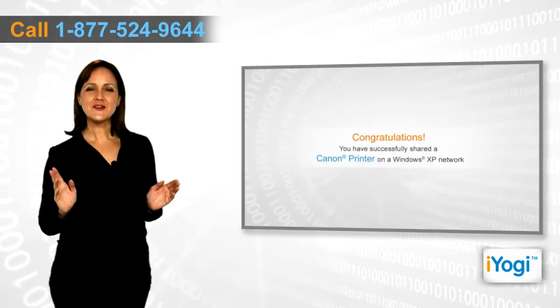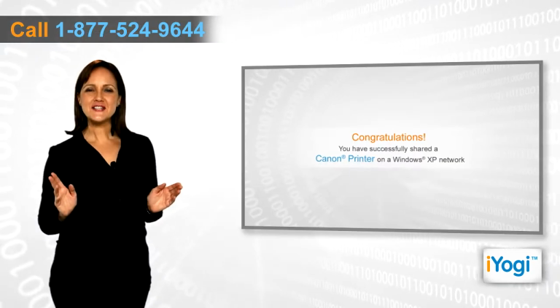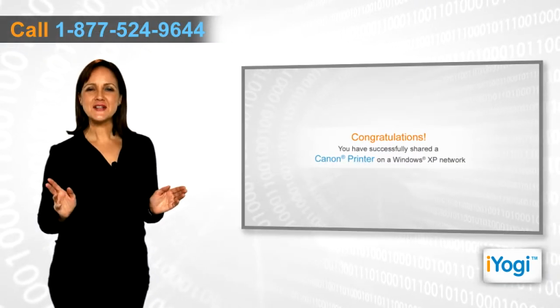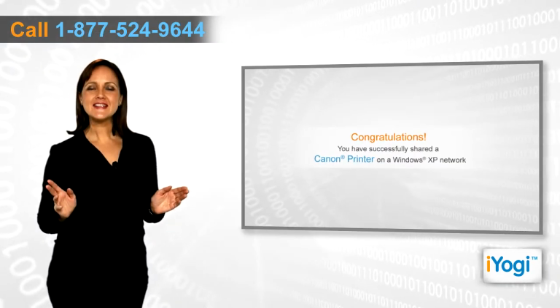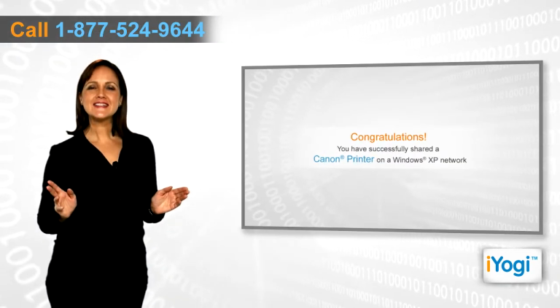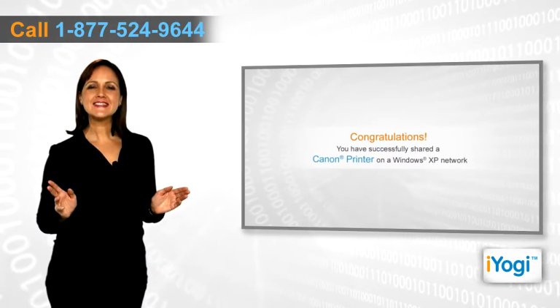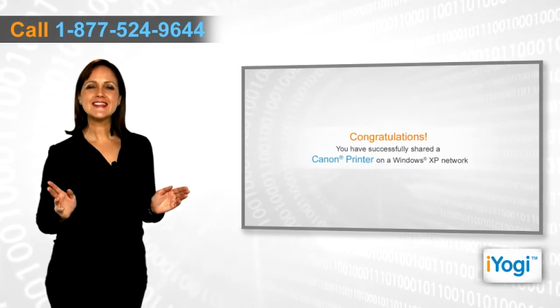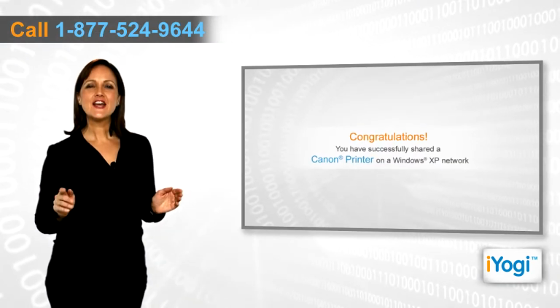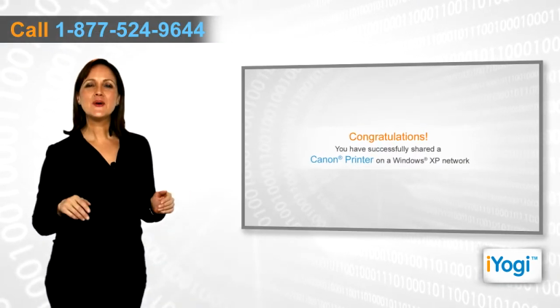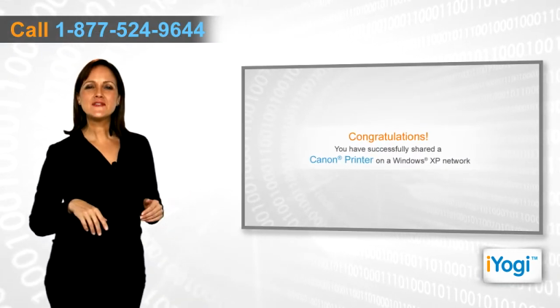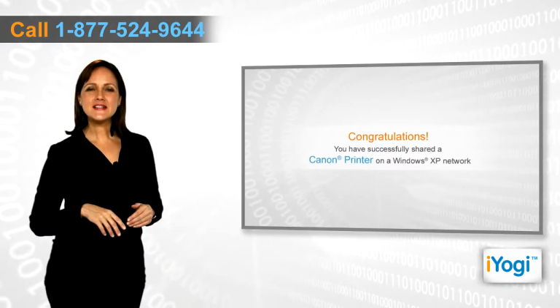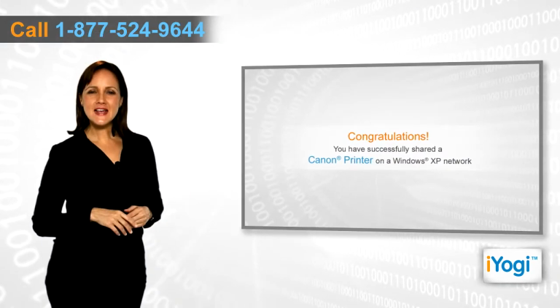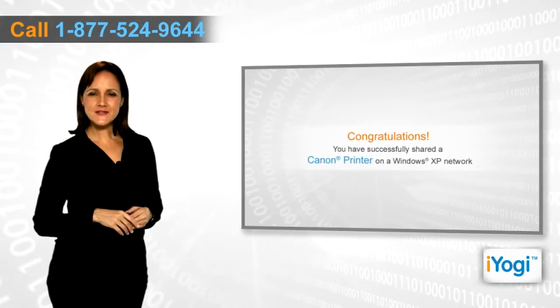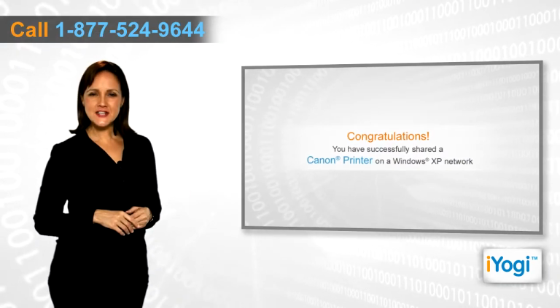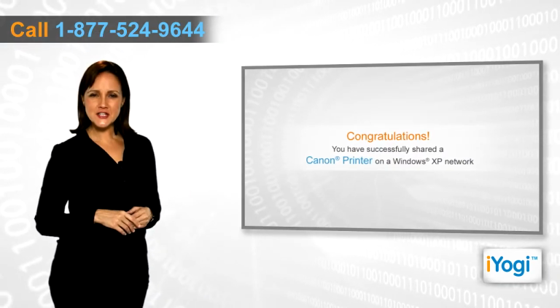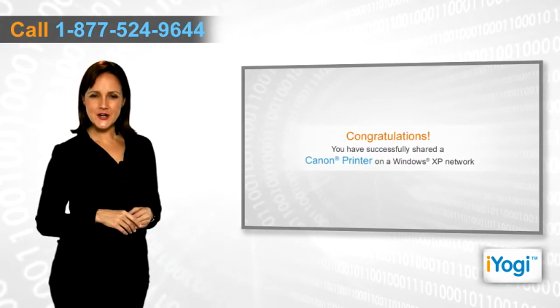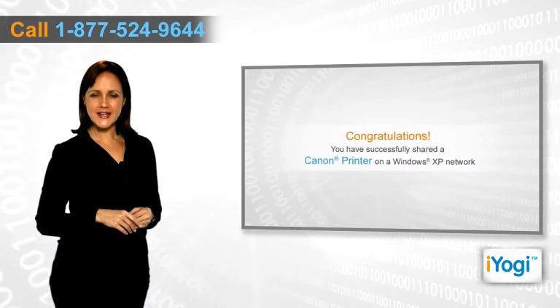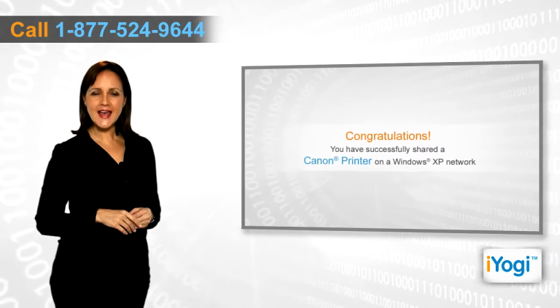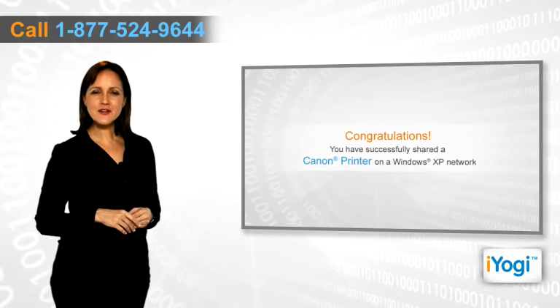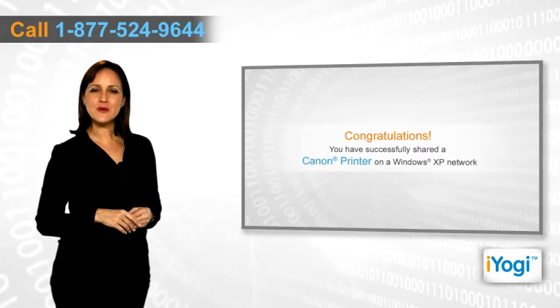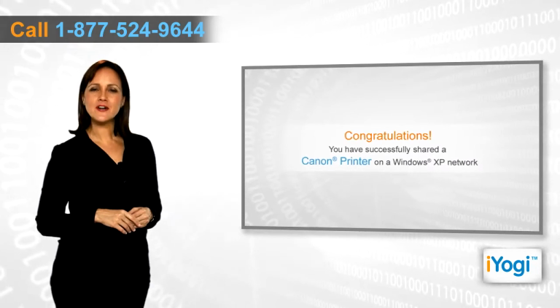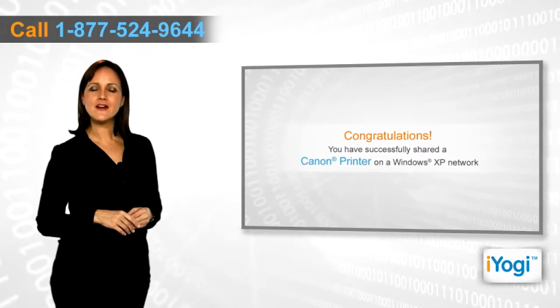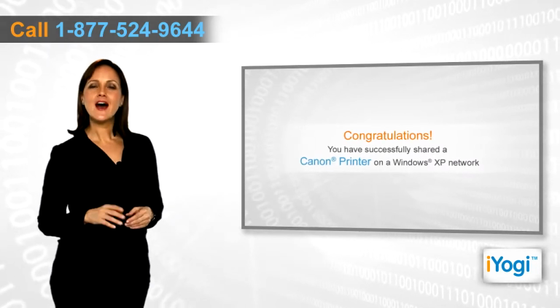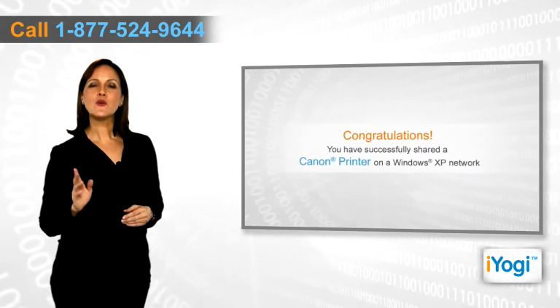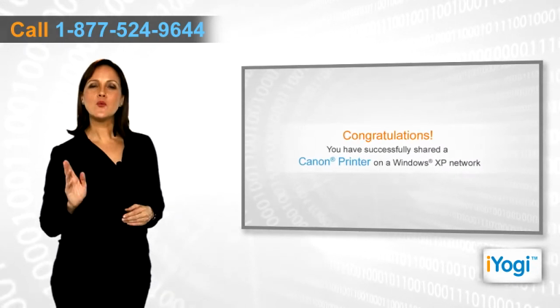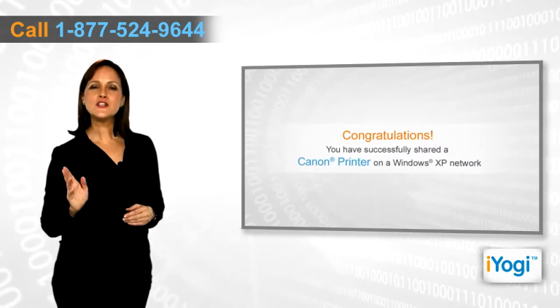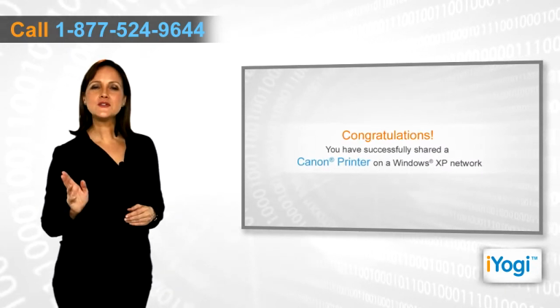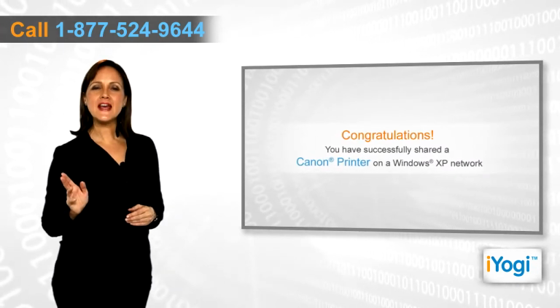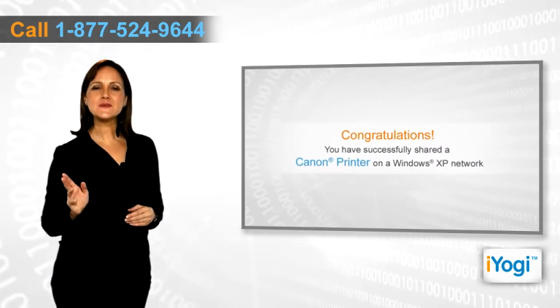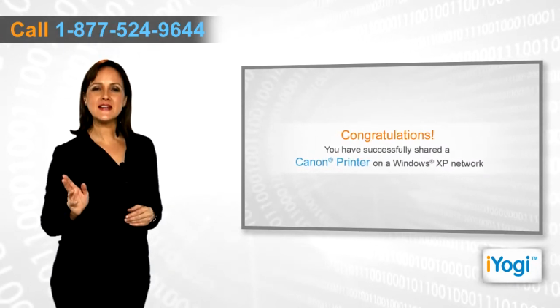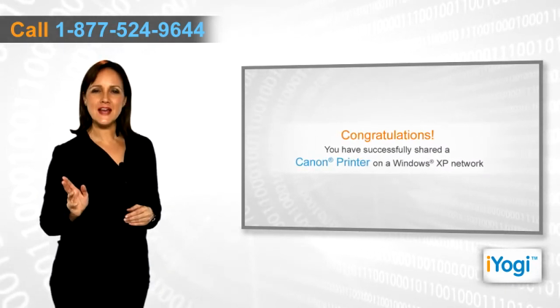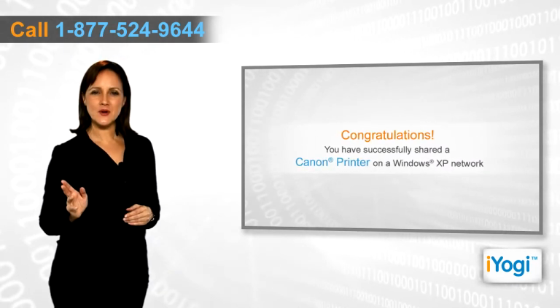Congratulations! You have successfully shared a Canon printer on a Windows XP network.